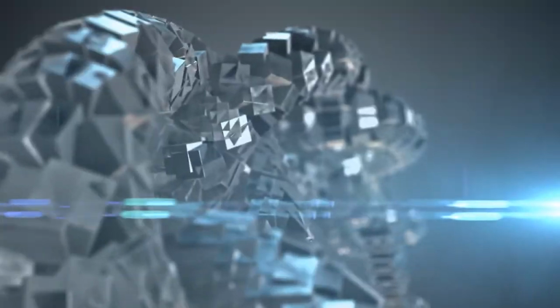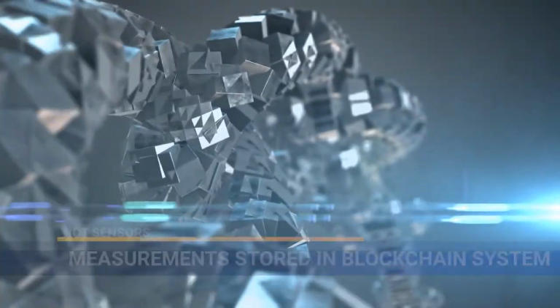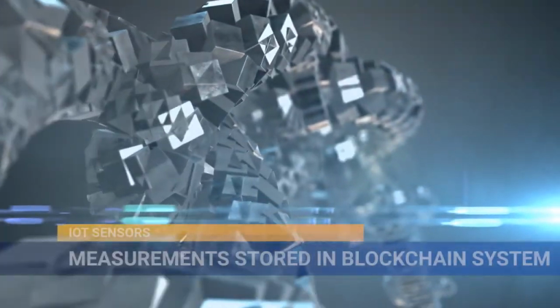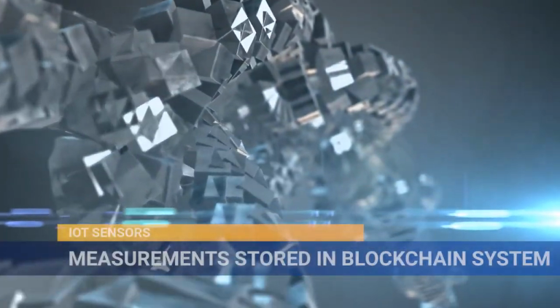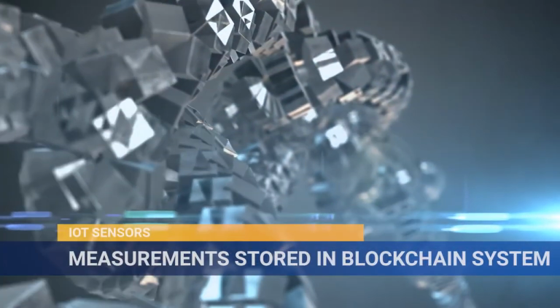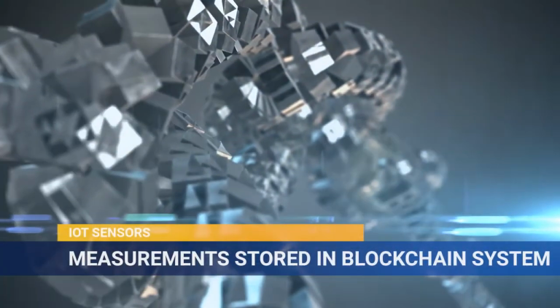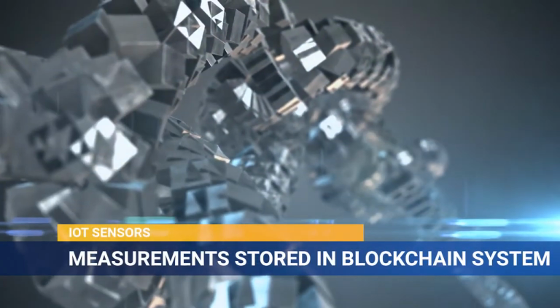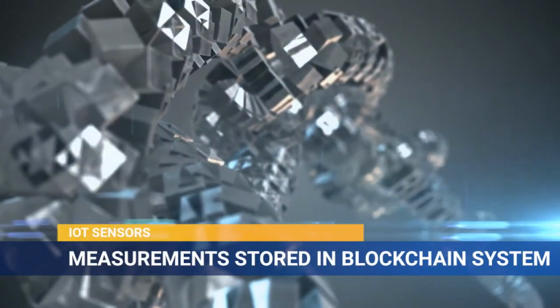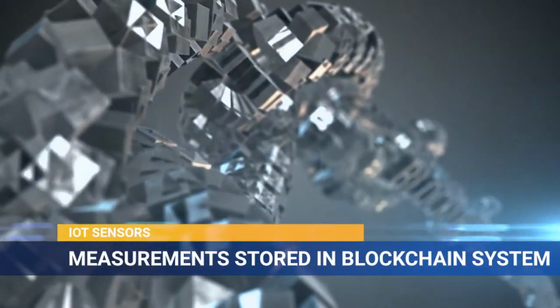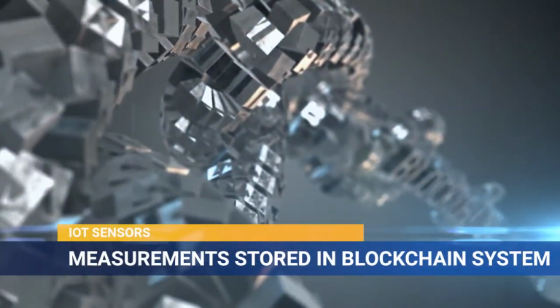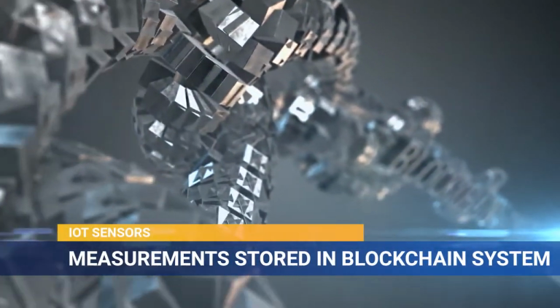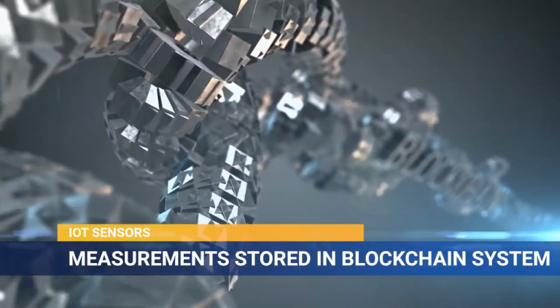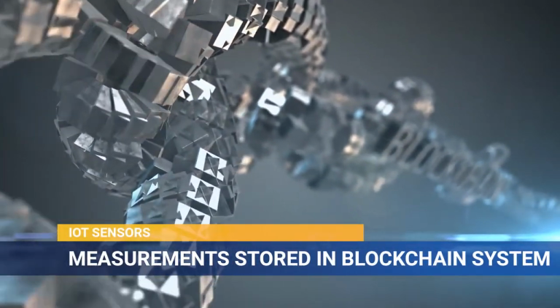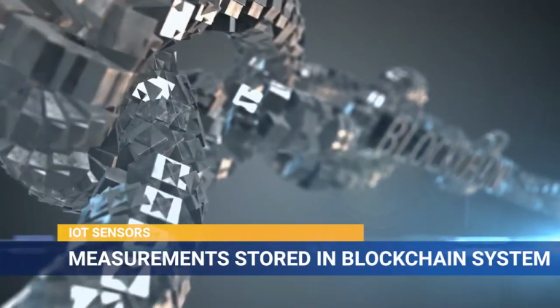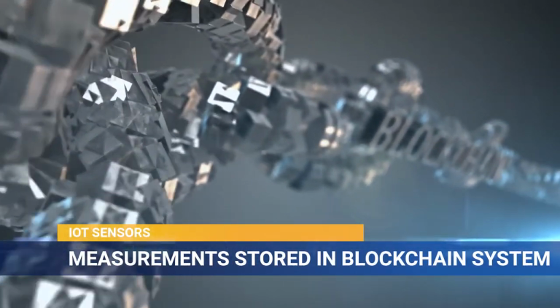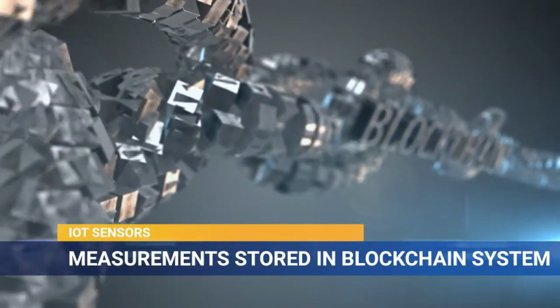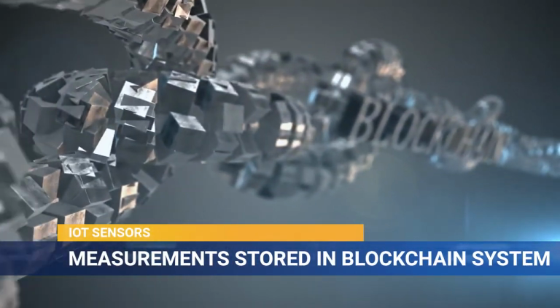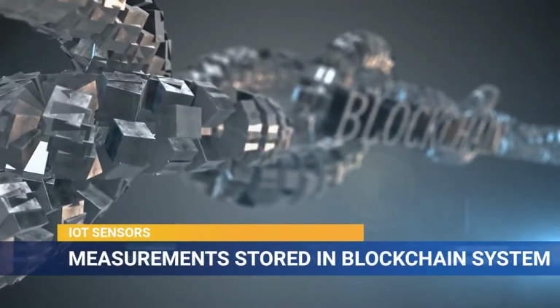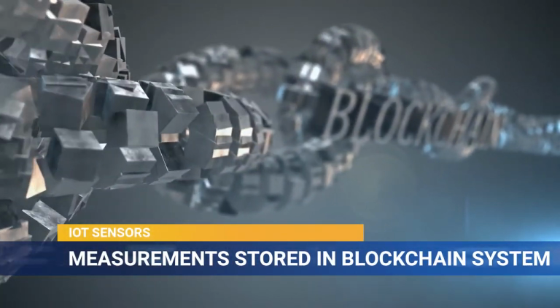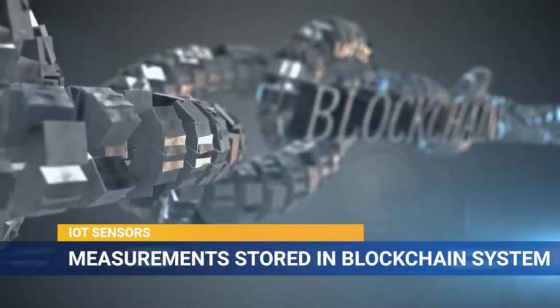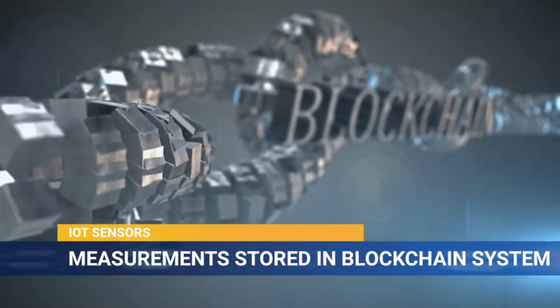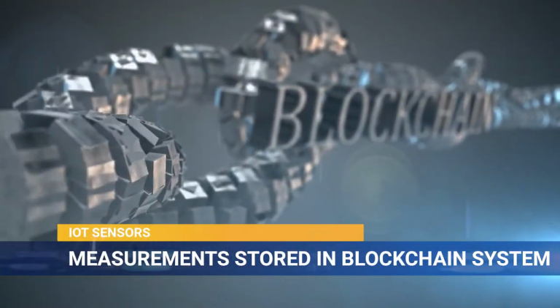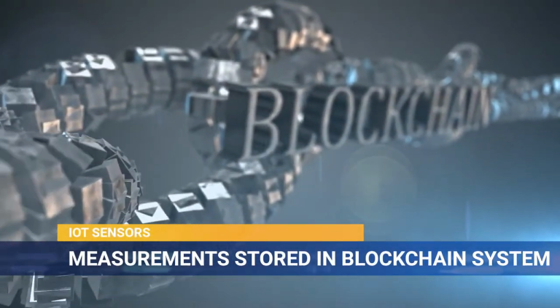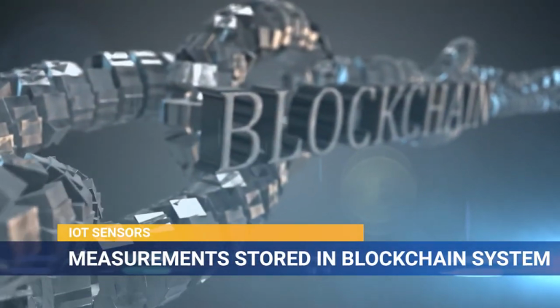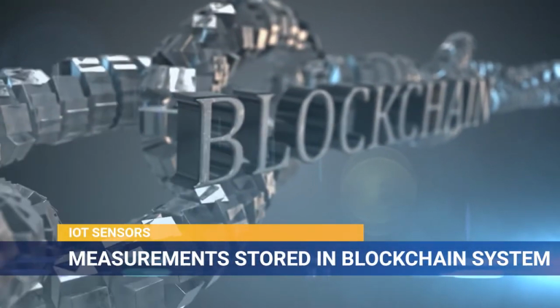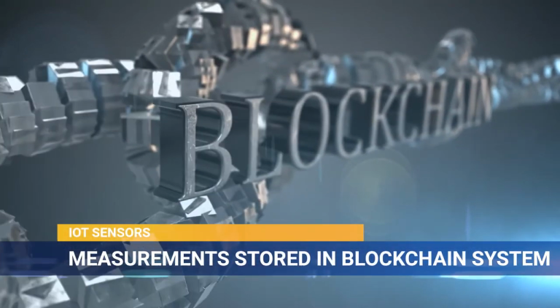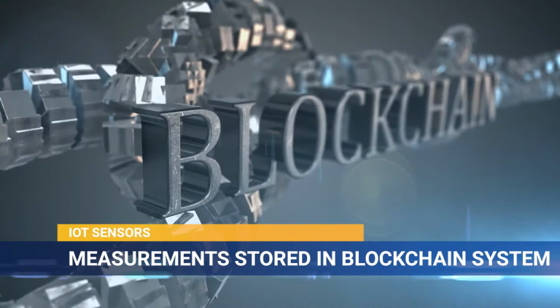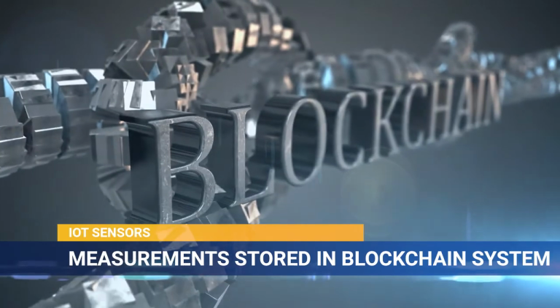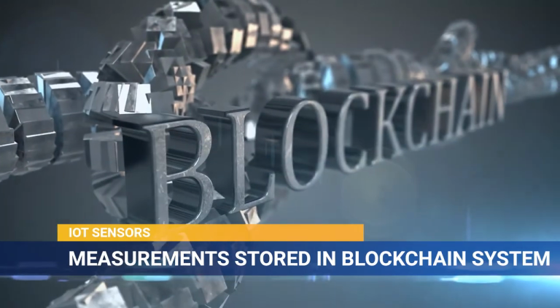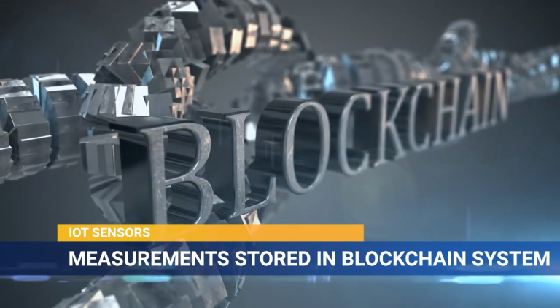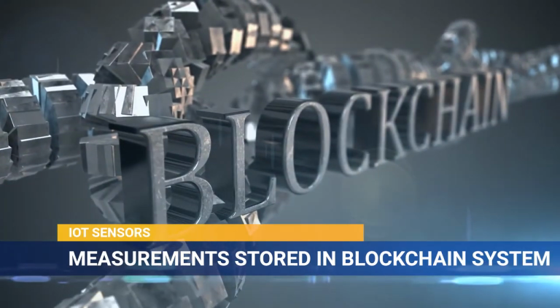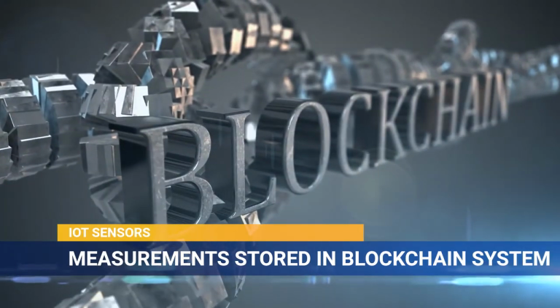Bills of lading and measurements taken from IoT sensors are stored in a blockchain system to minimize fraud and theft.